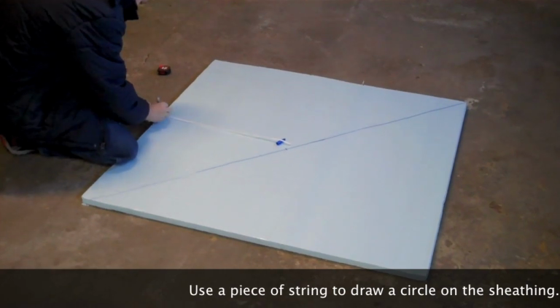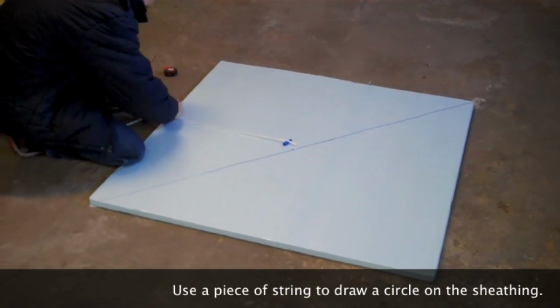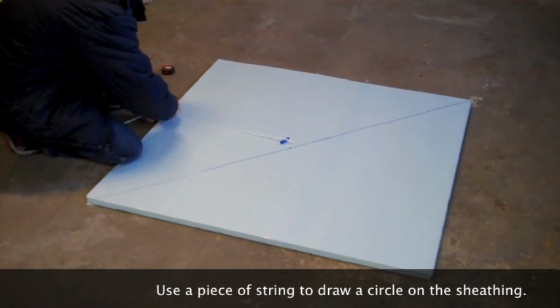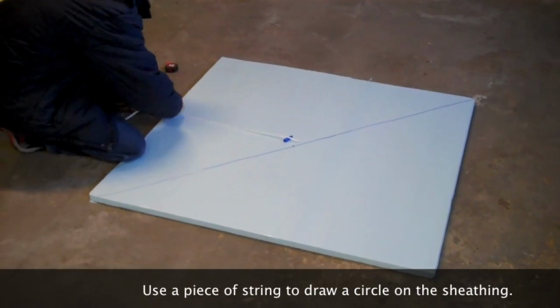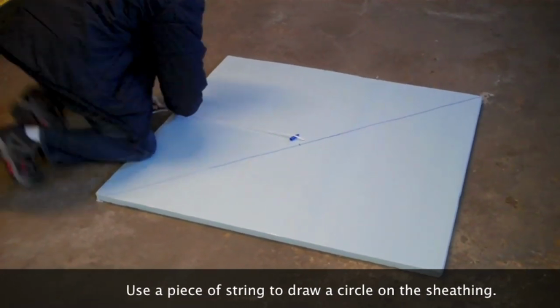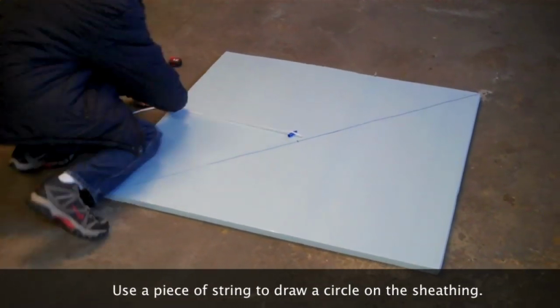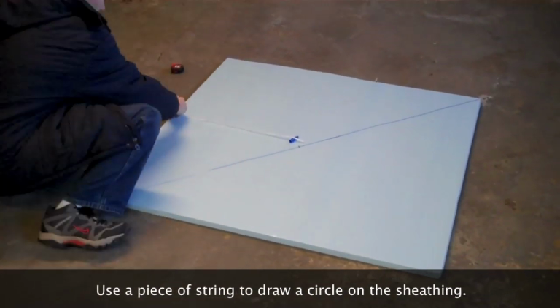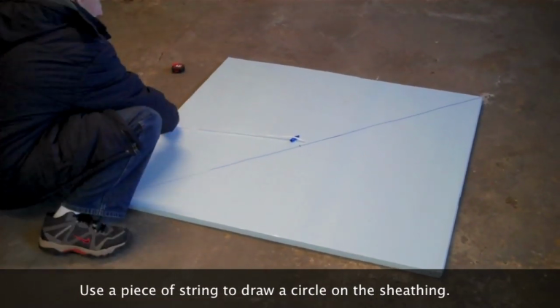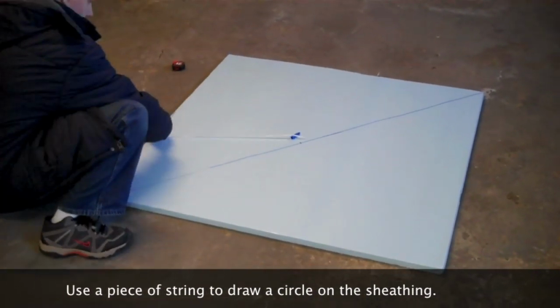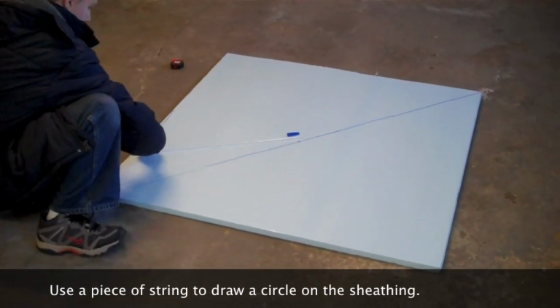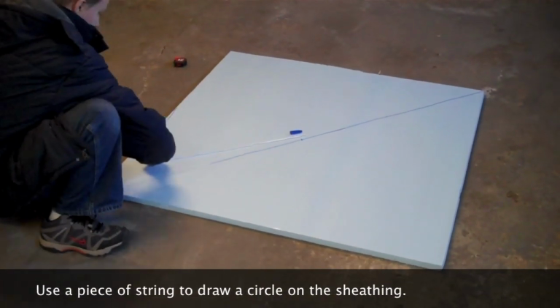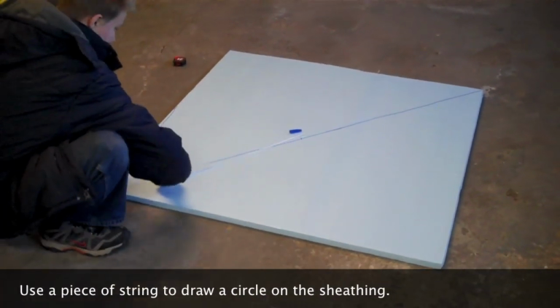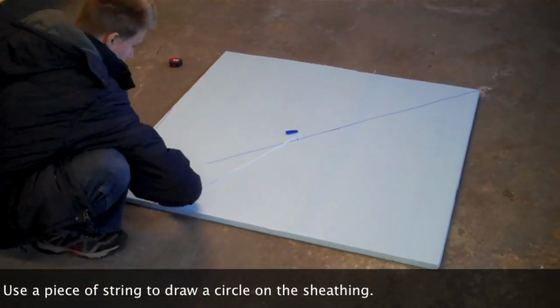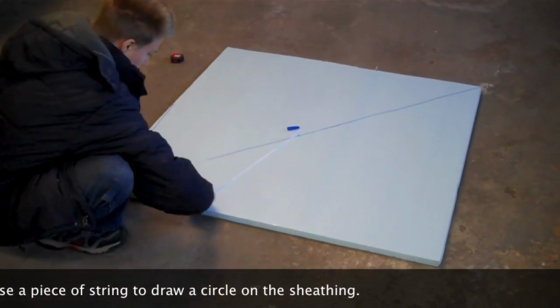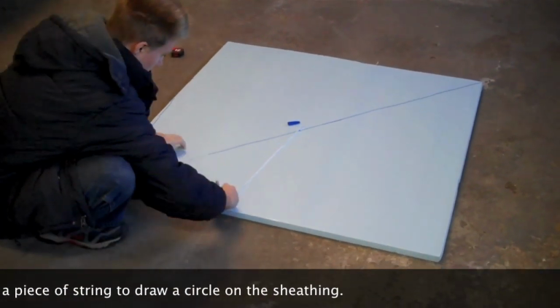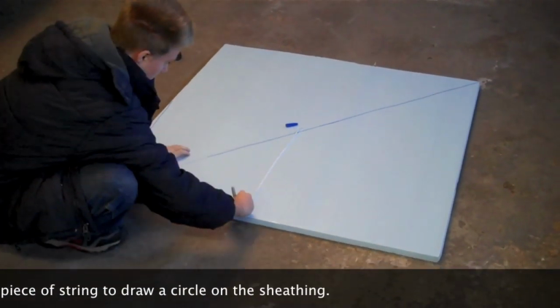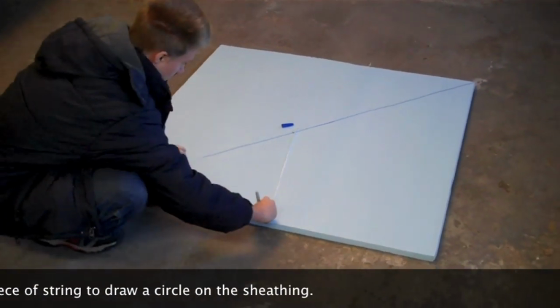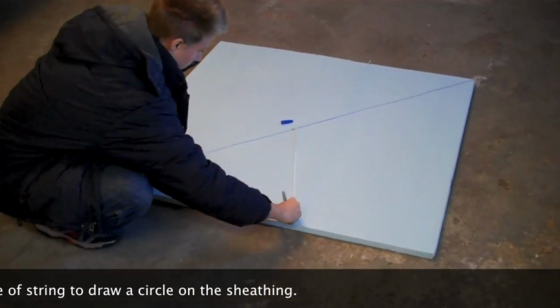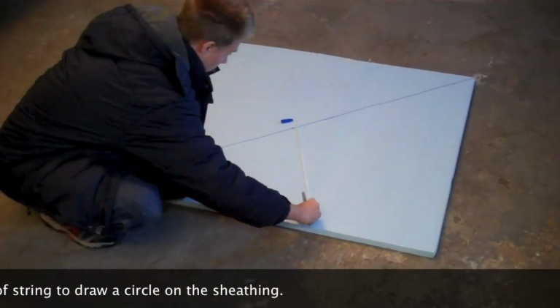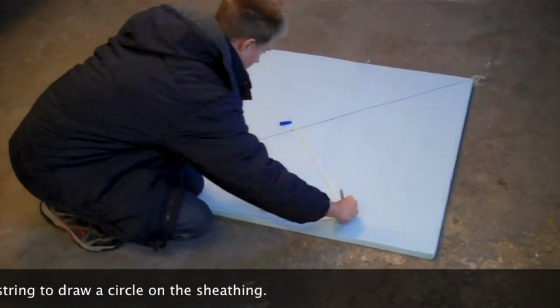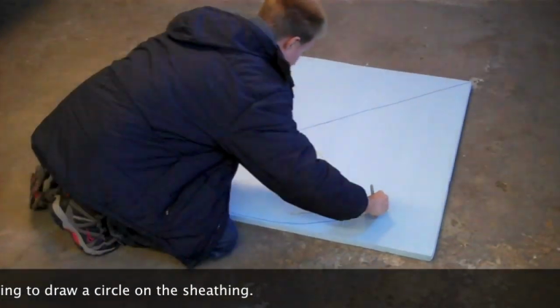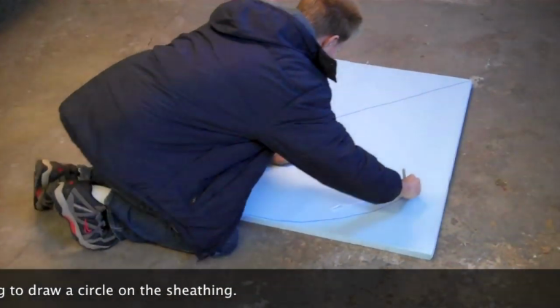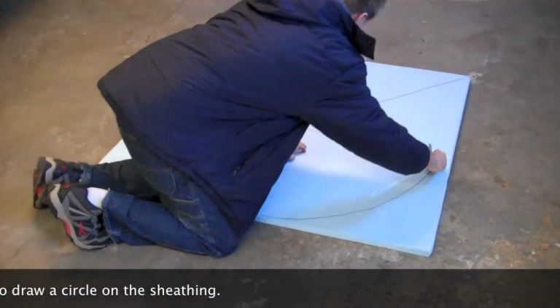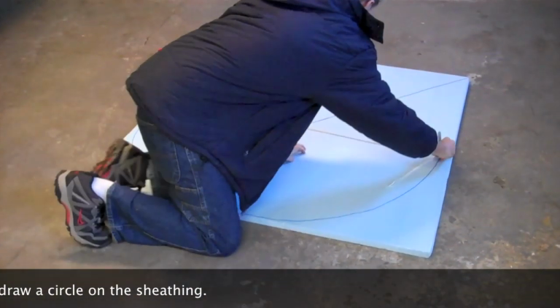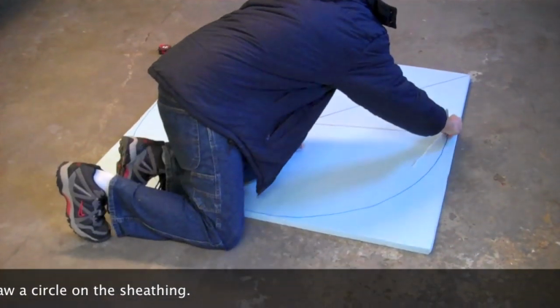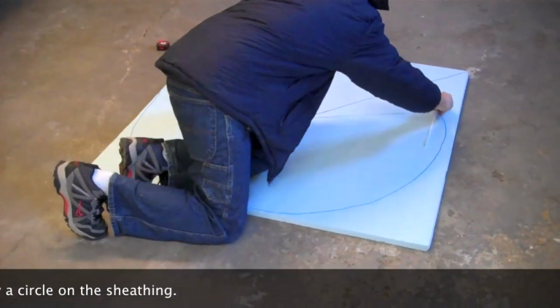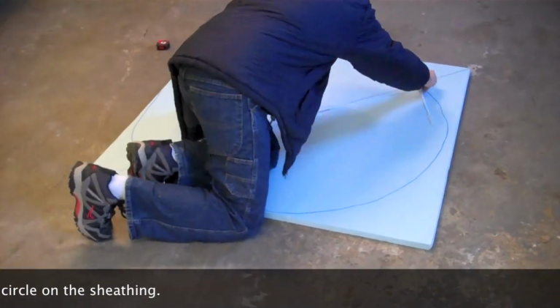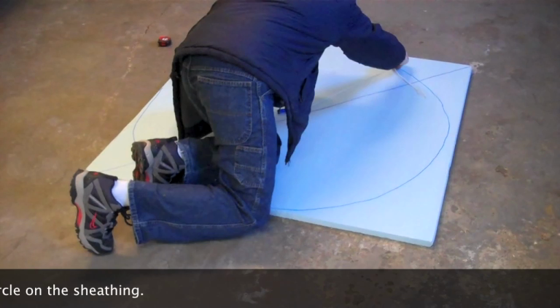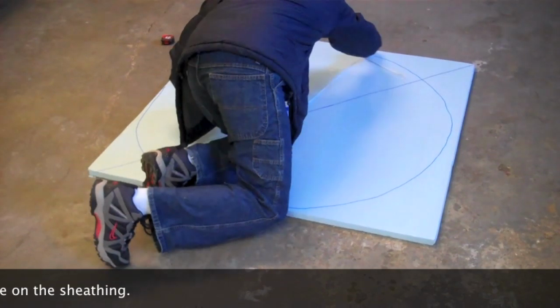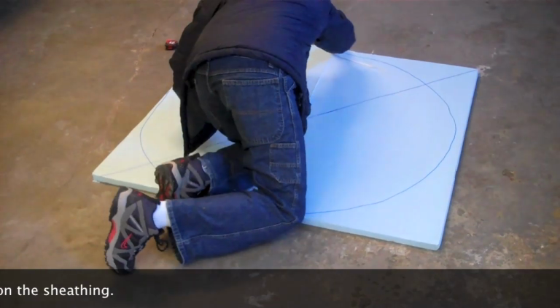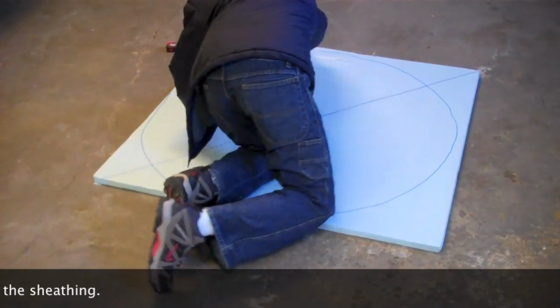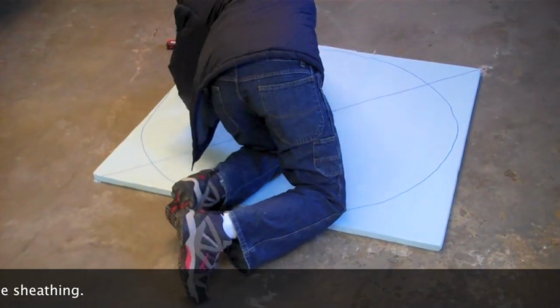Step 2. After finding the center, use a string to get a circle on the insulated sheeting.